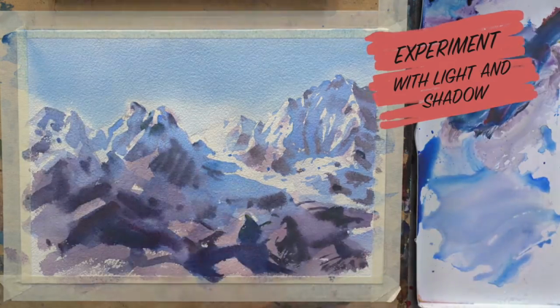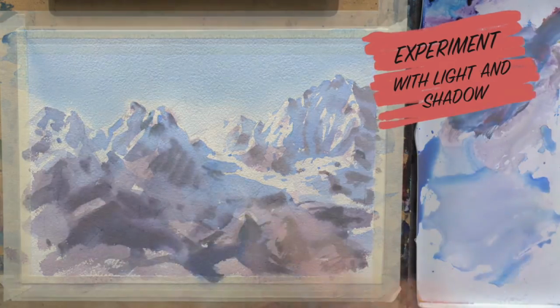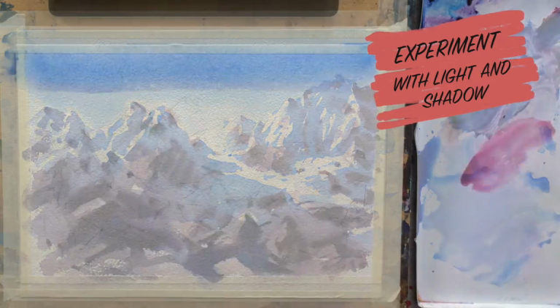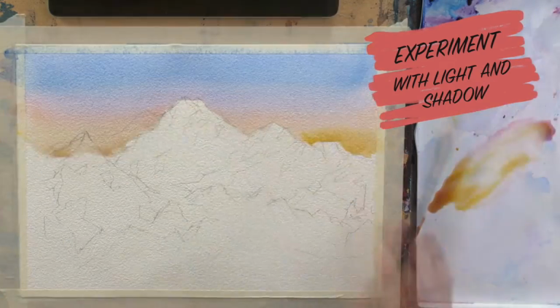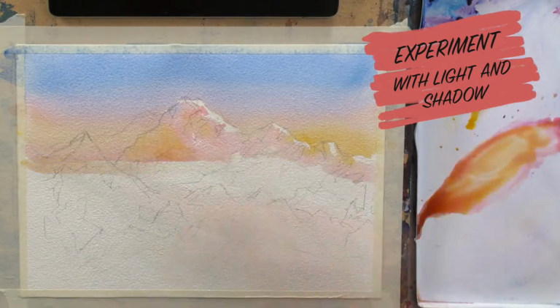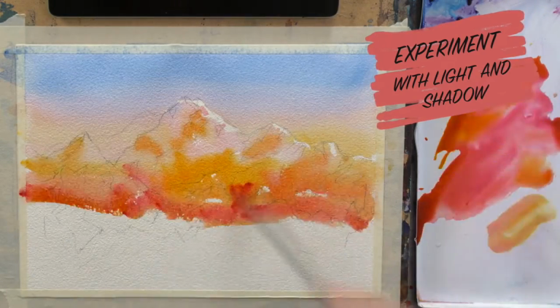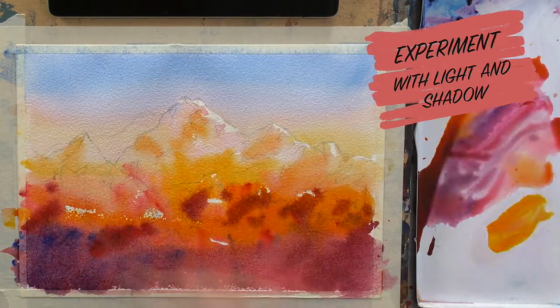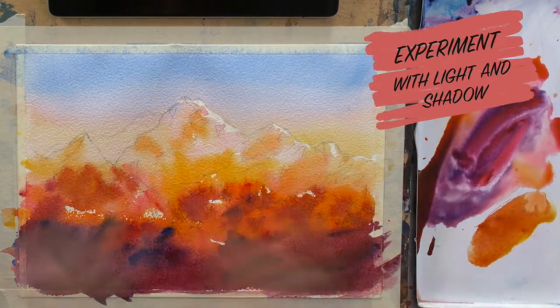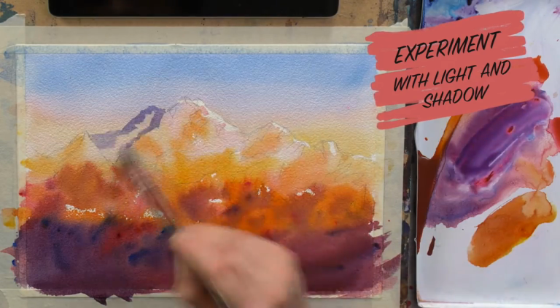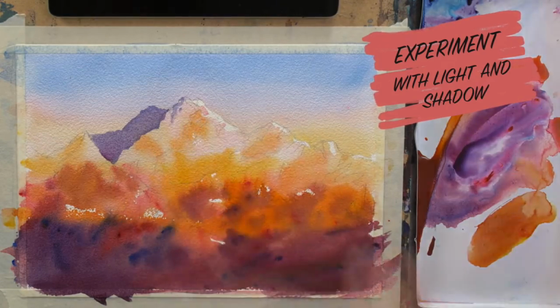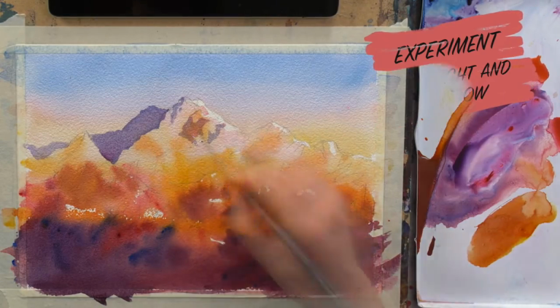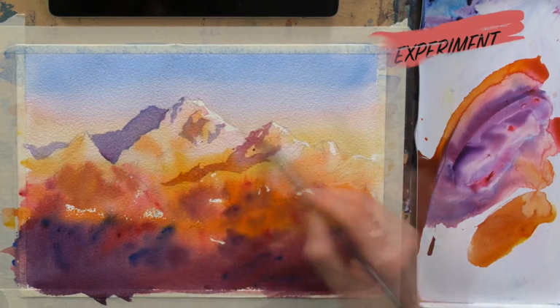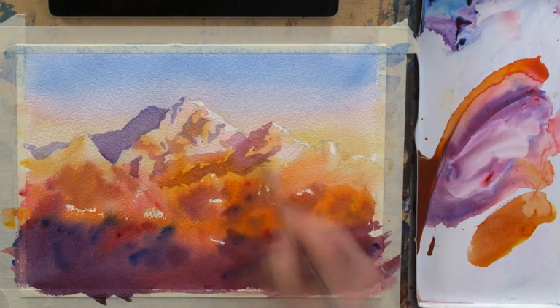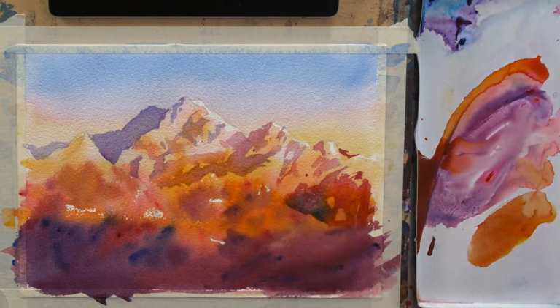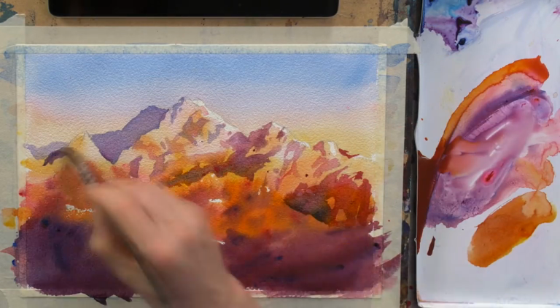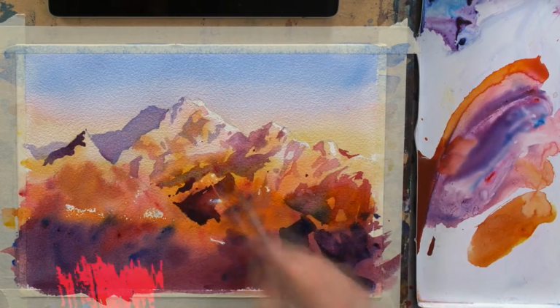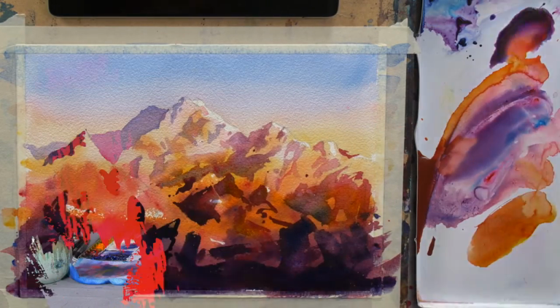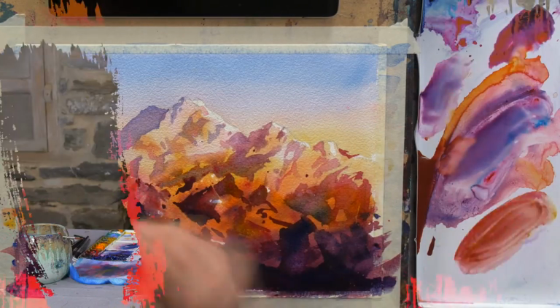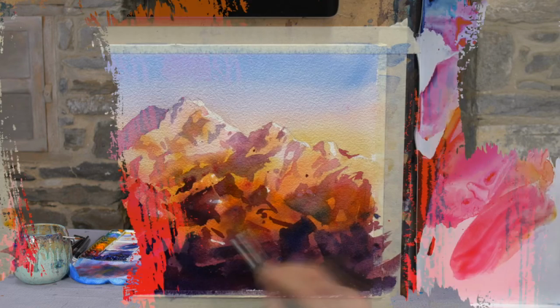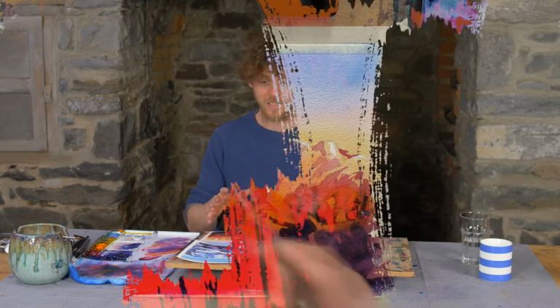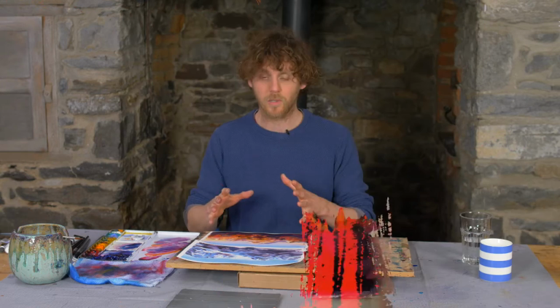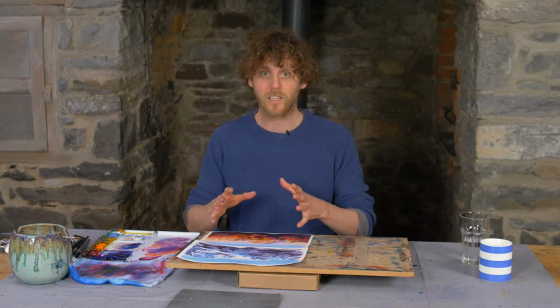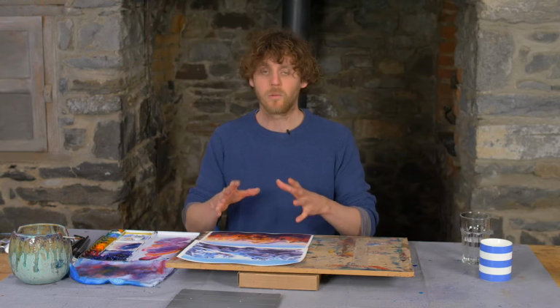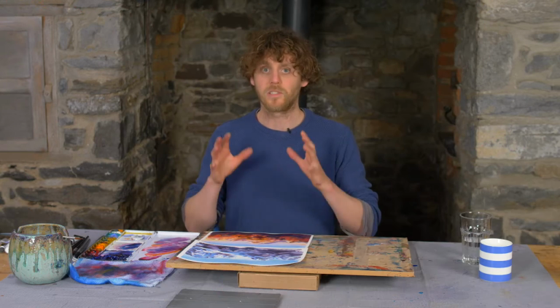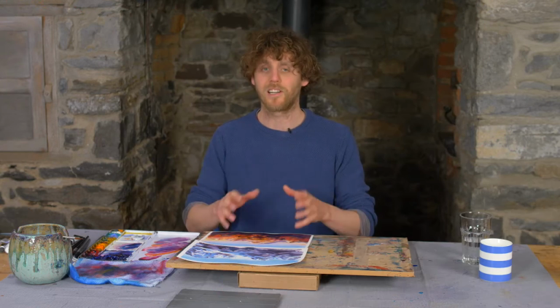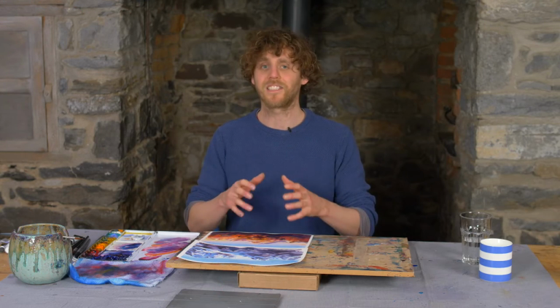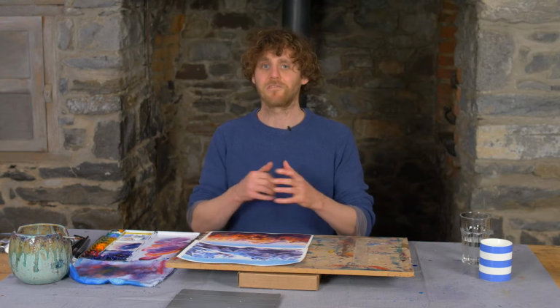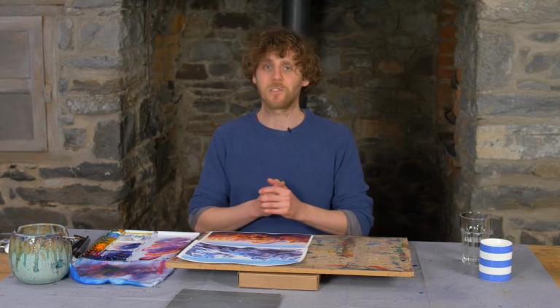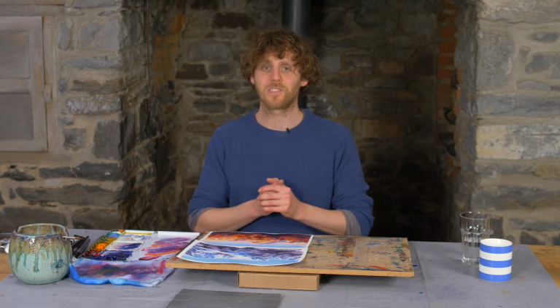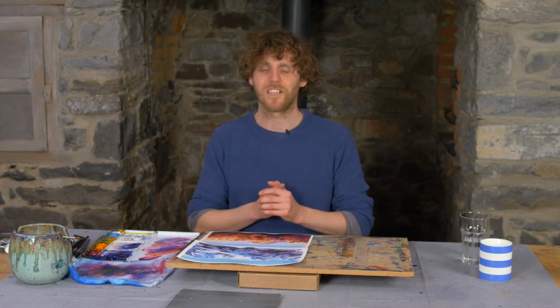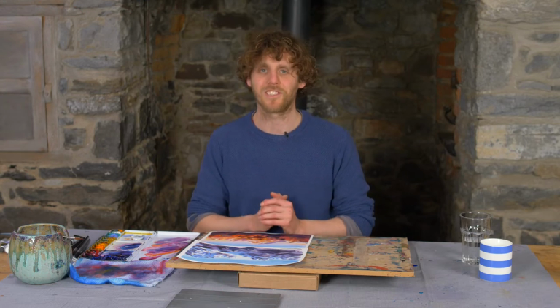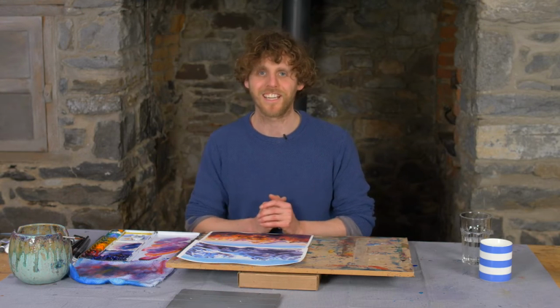Not only will this really benefit your painting, but I think you'll find it an exciting way to work with surprising end results. I'll see you there.